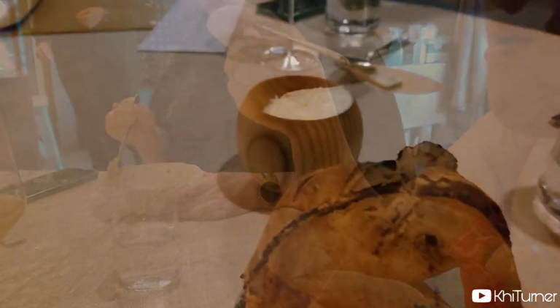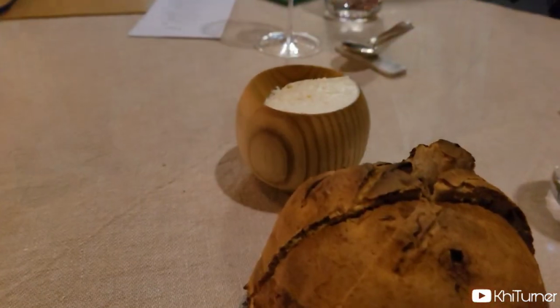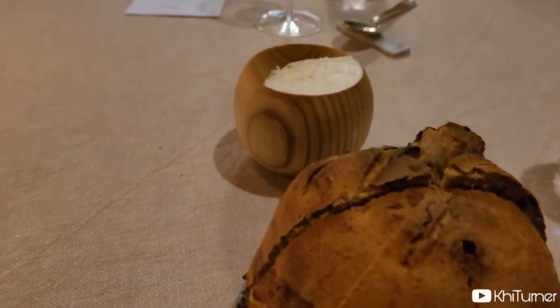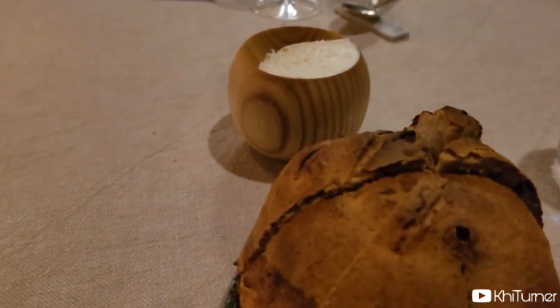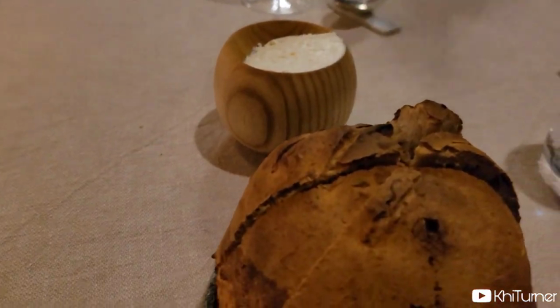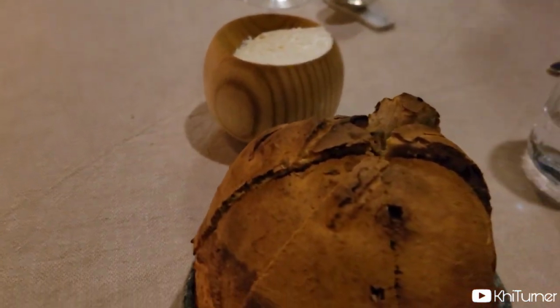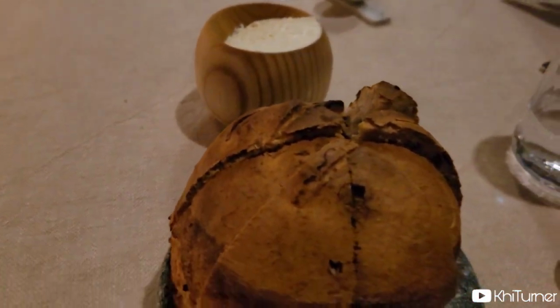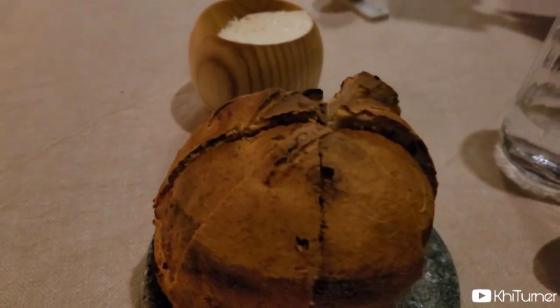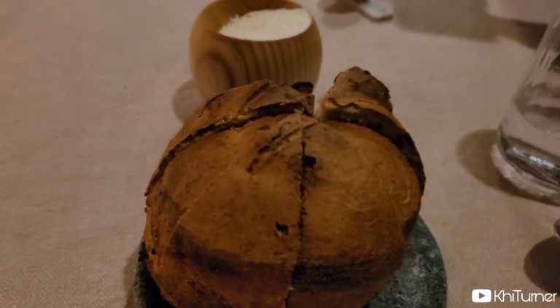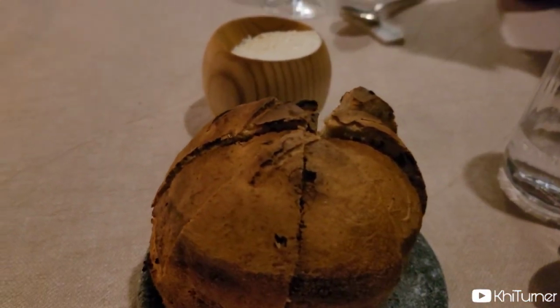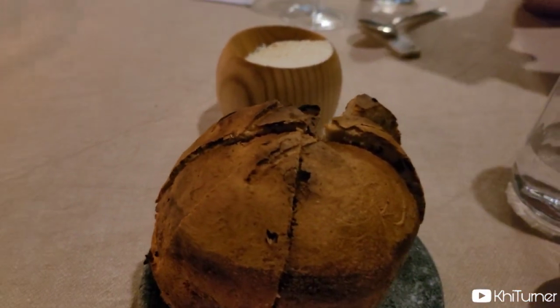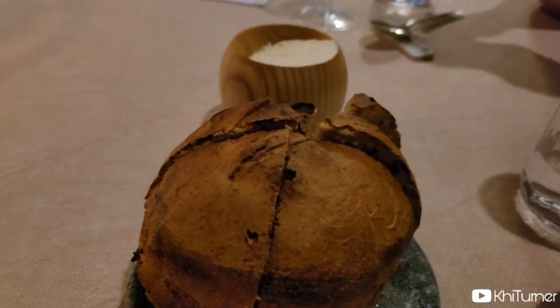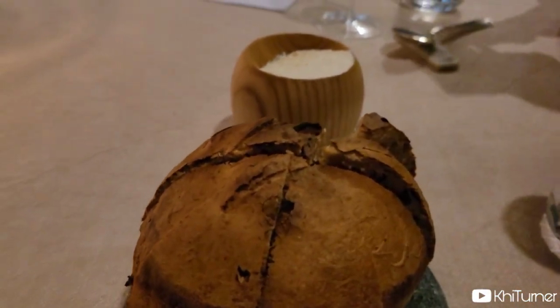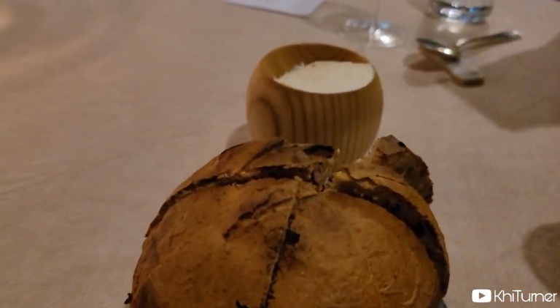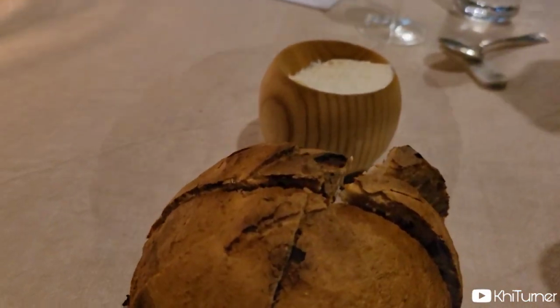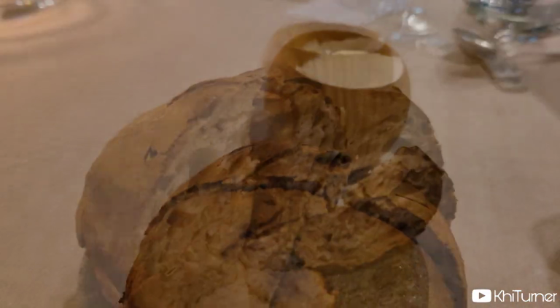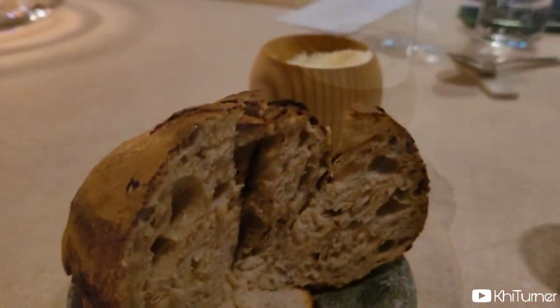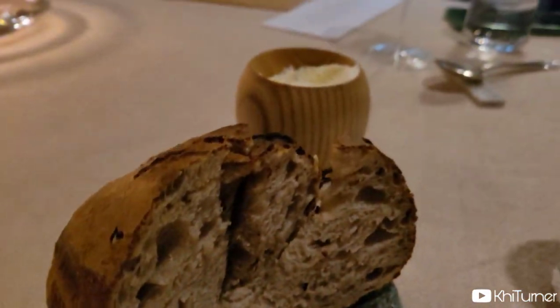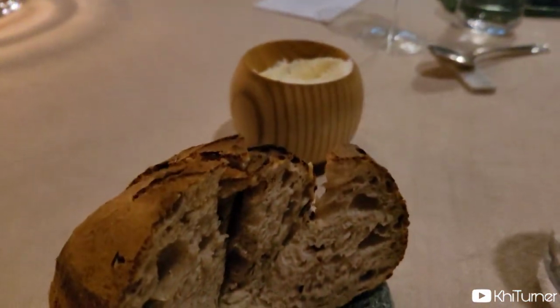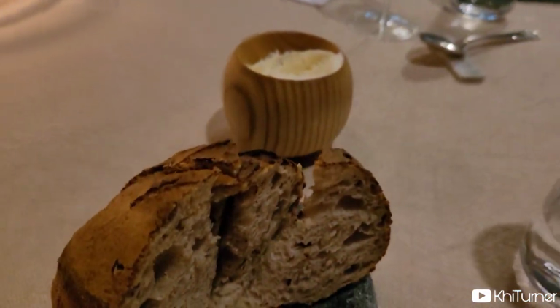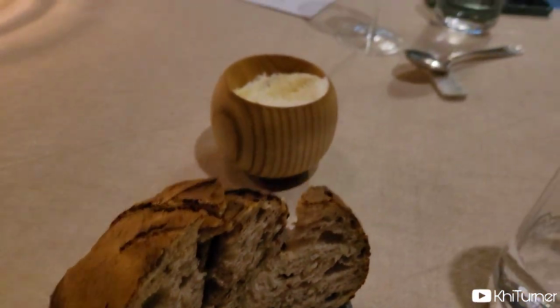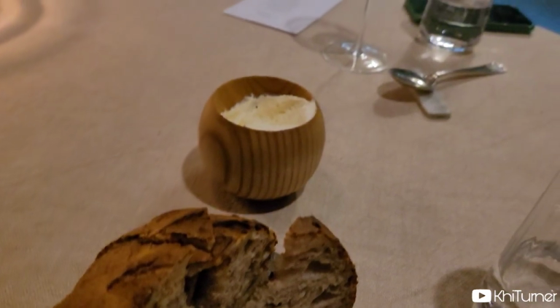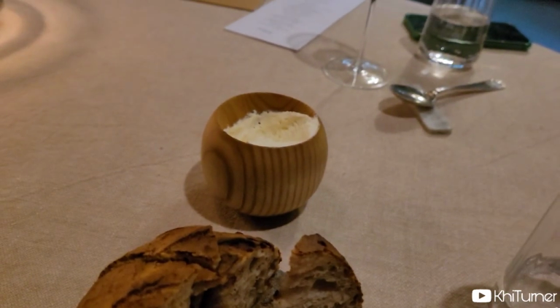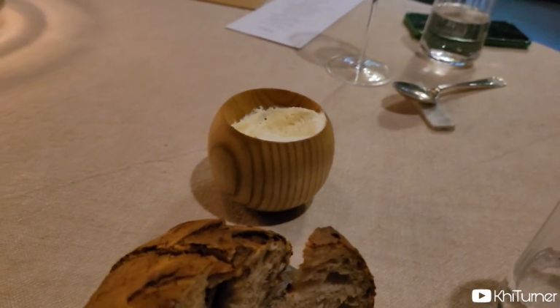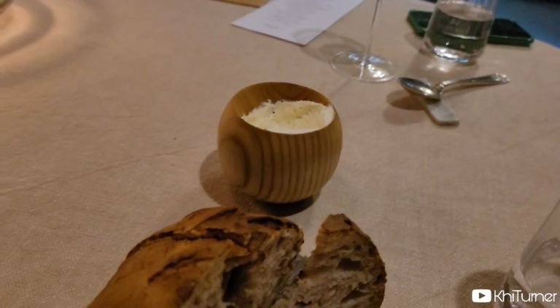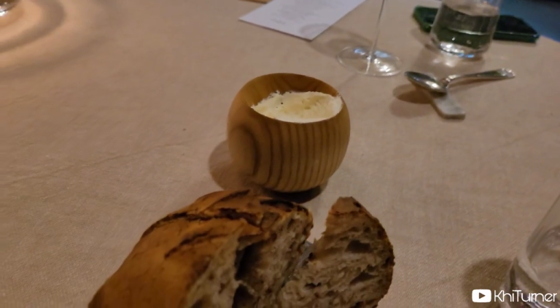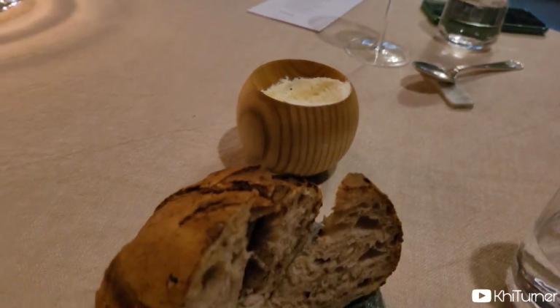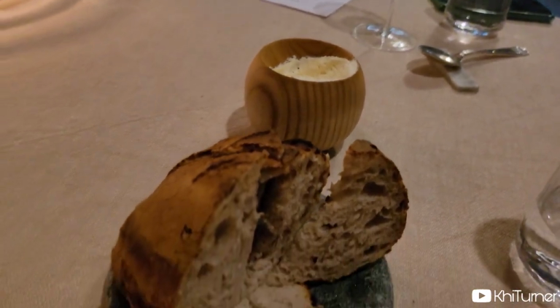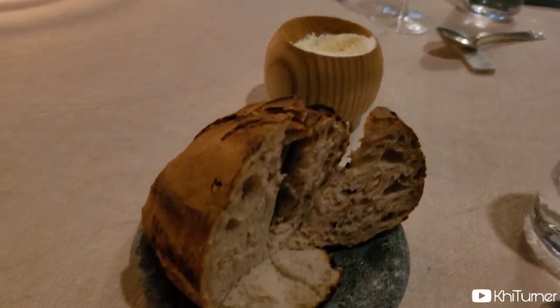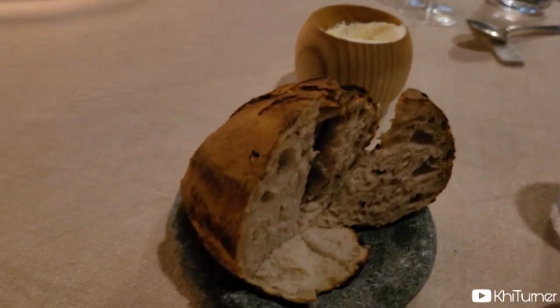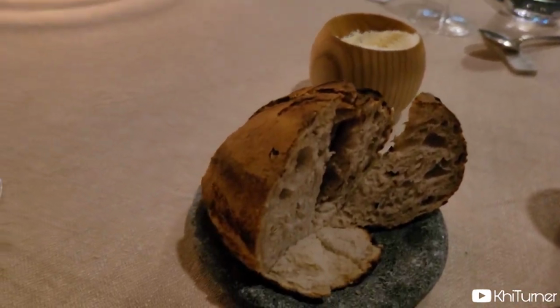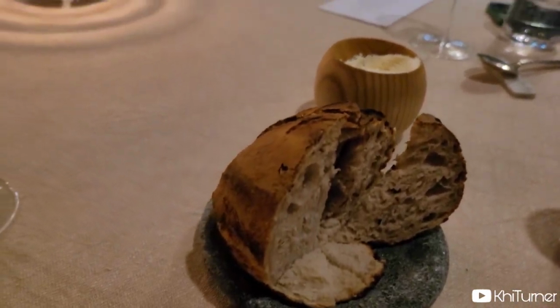They had this sourdough bread that was really hearty and filling, but inside was so soft and buttery. It was so good.